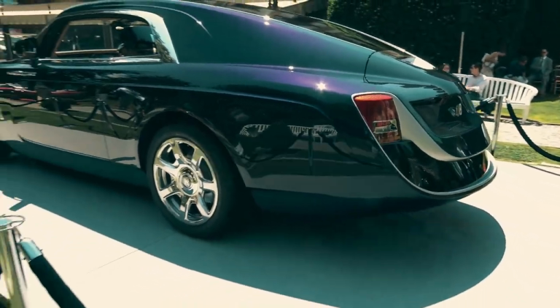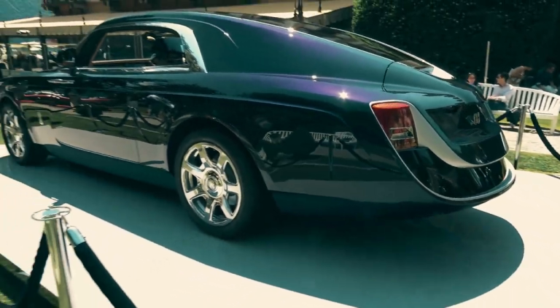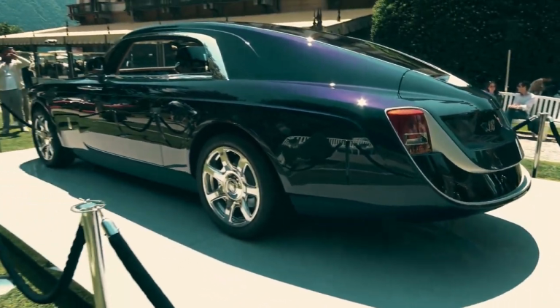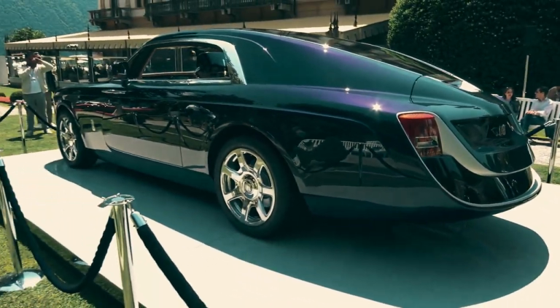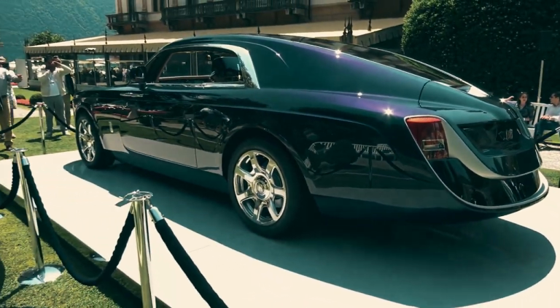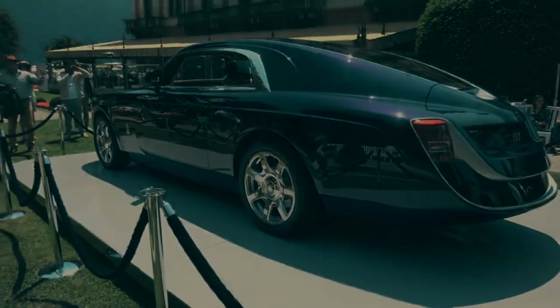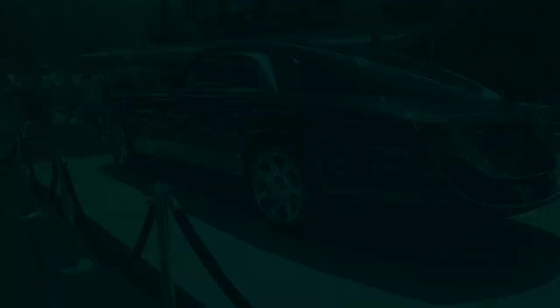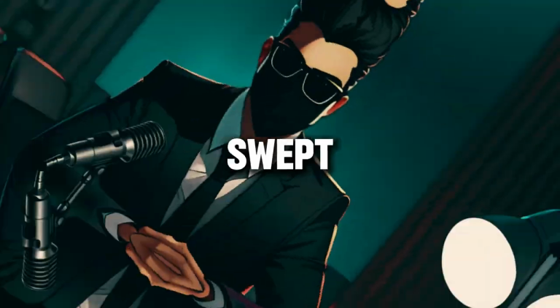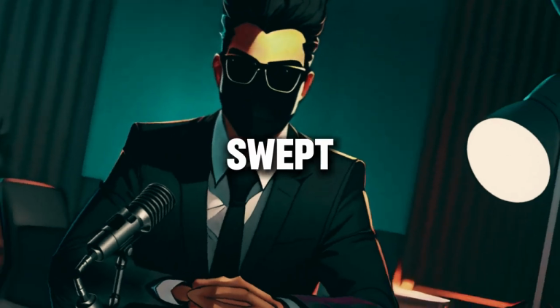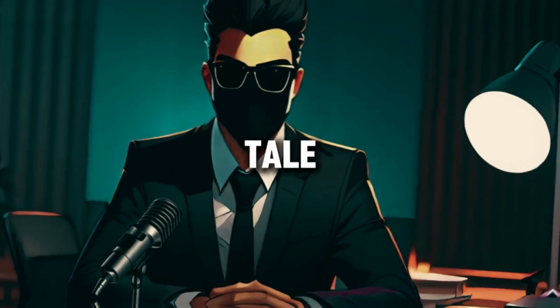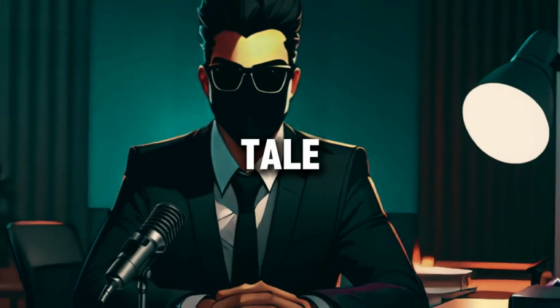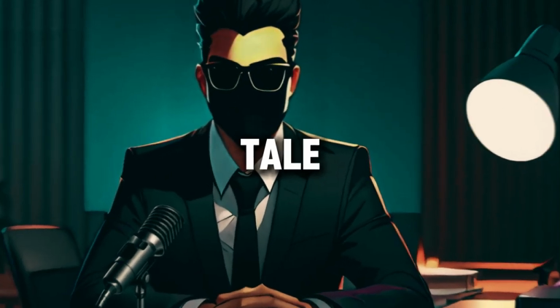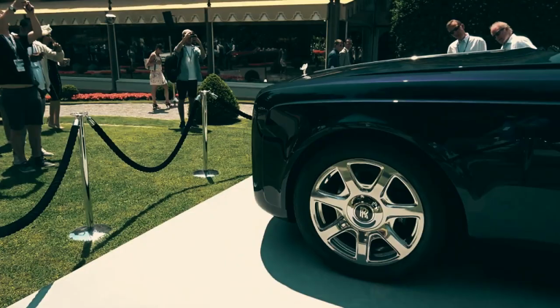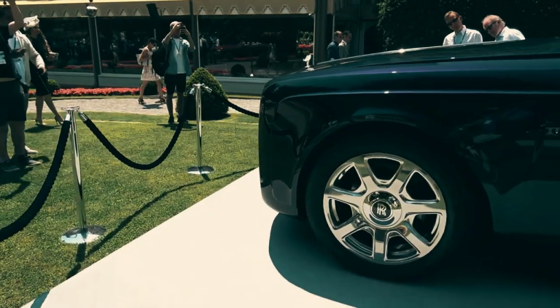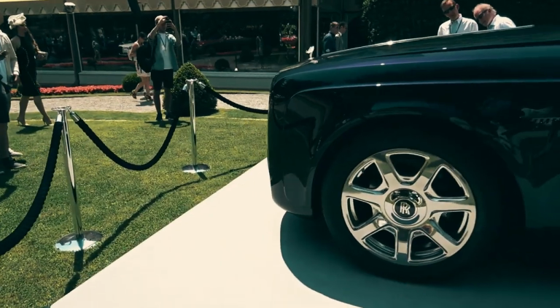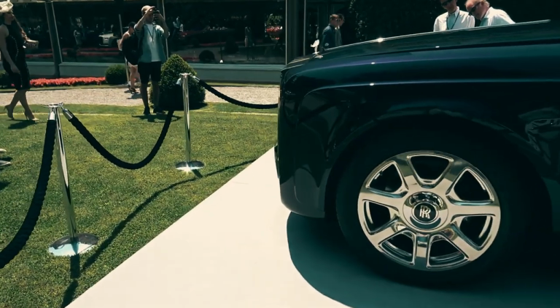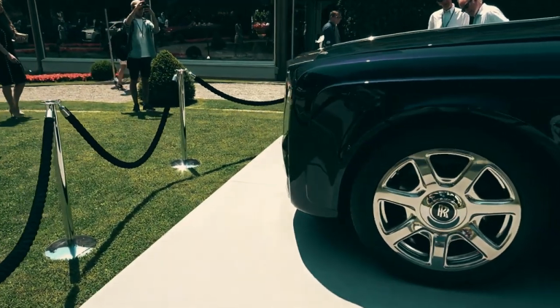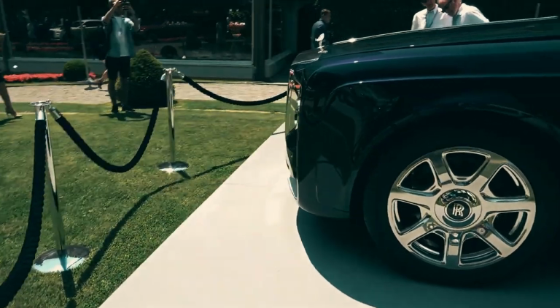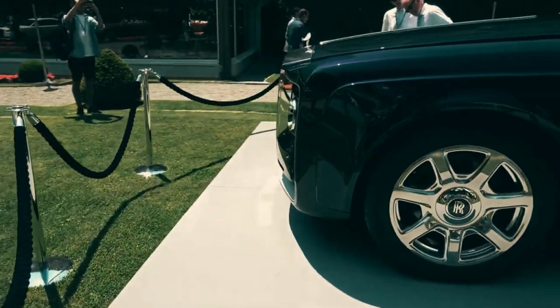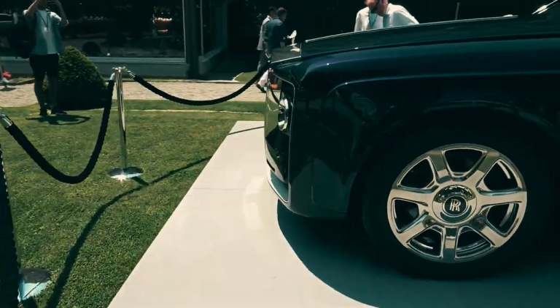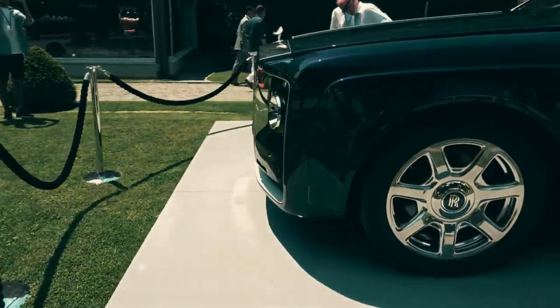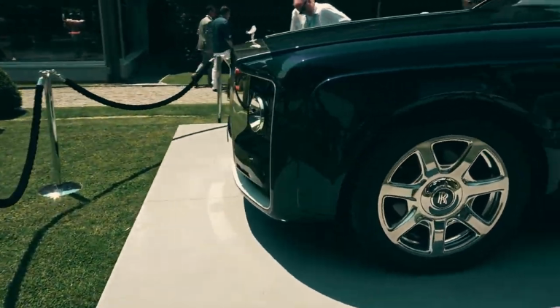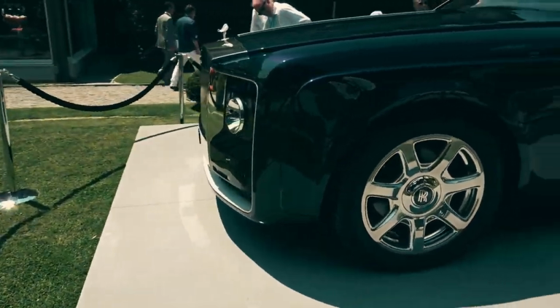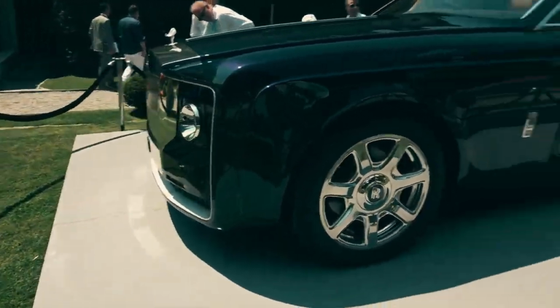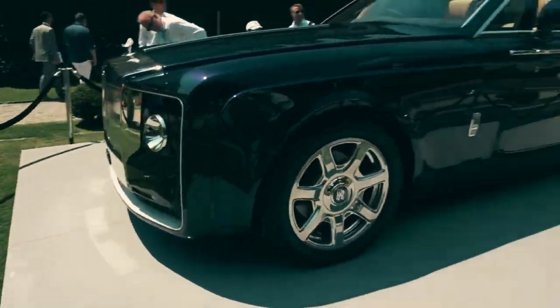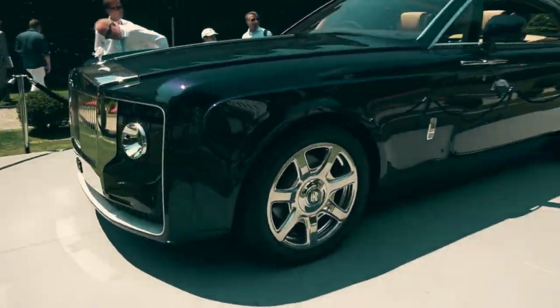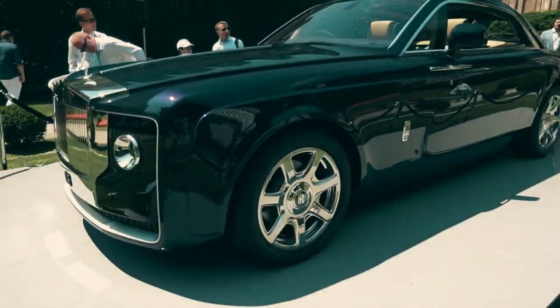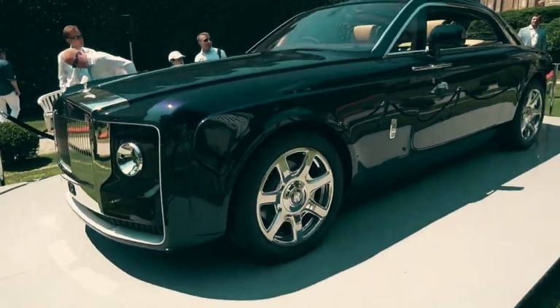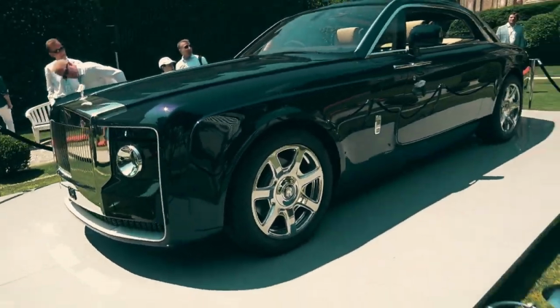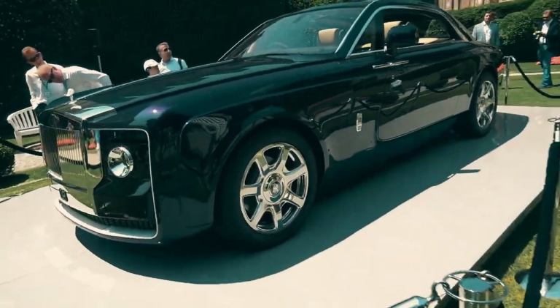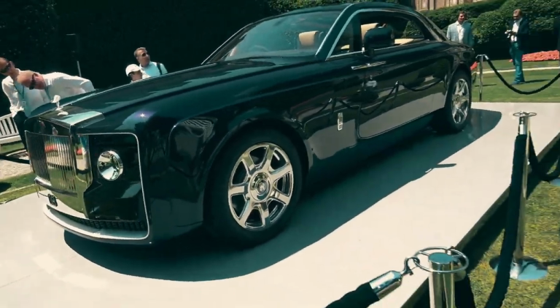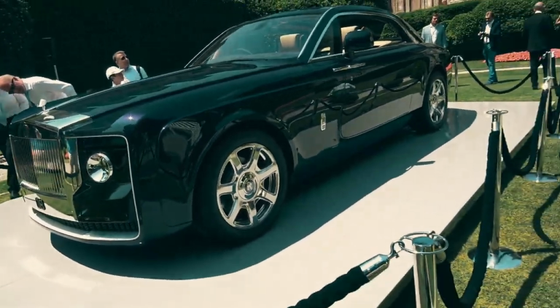The Rolls-Royce Sweptail — where luxury meets legacy and dreams become reality.